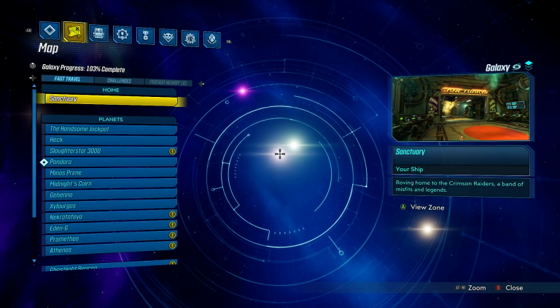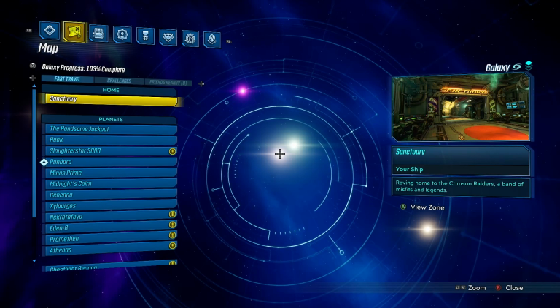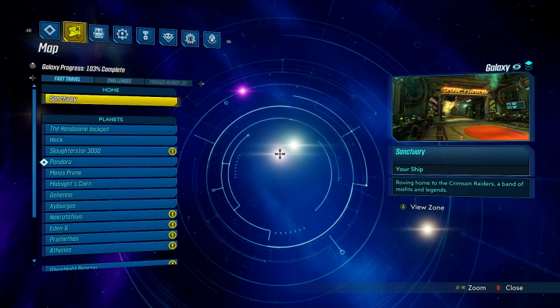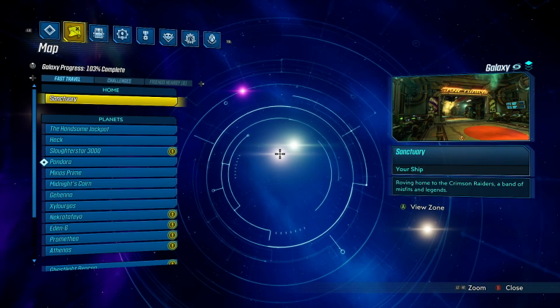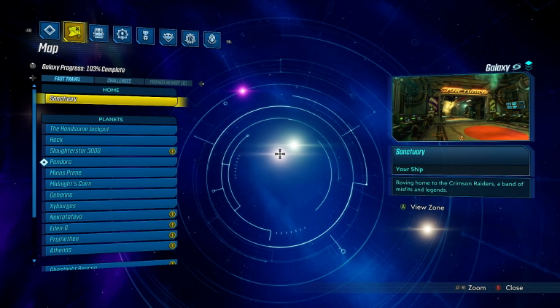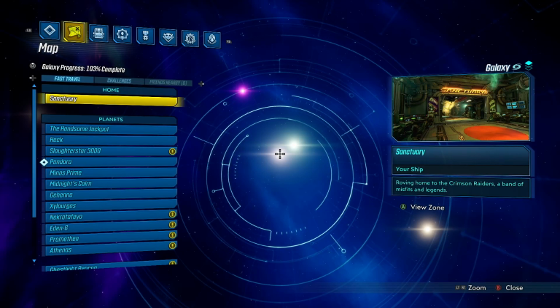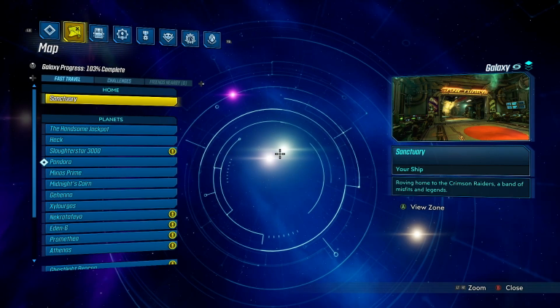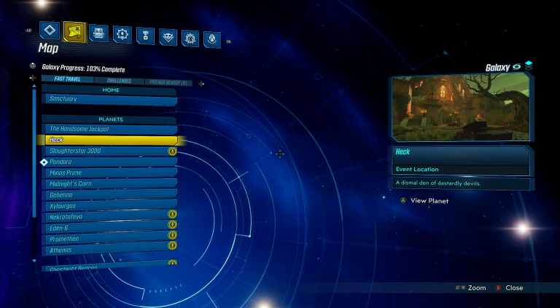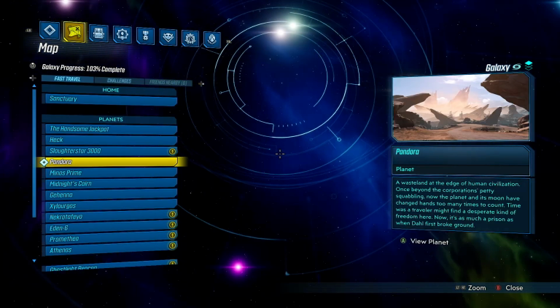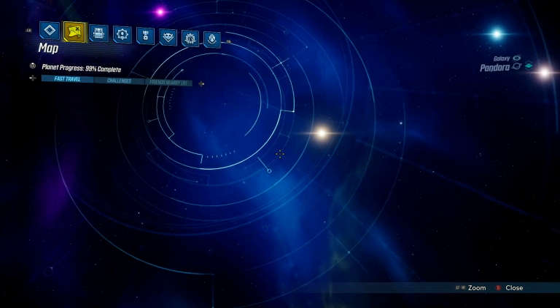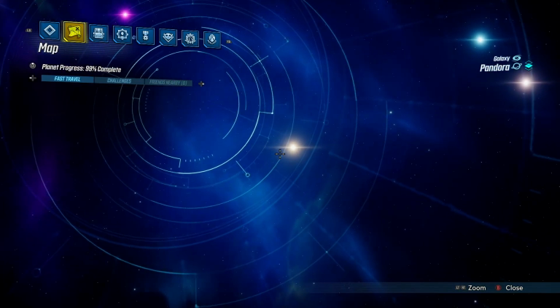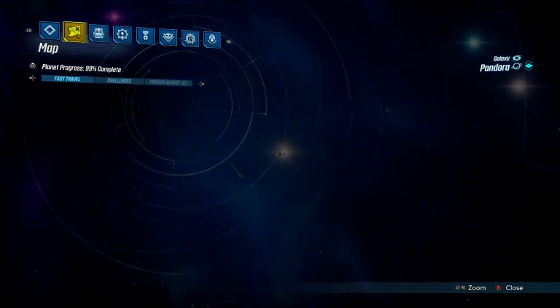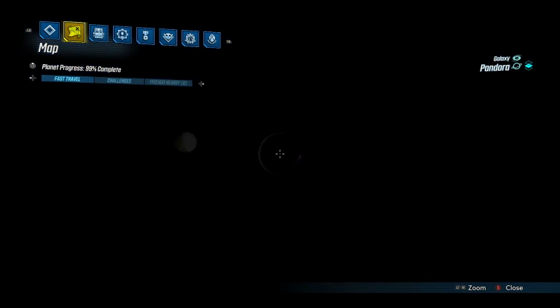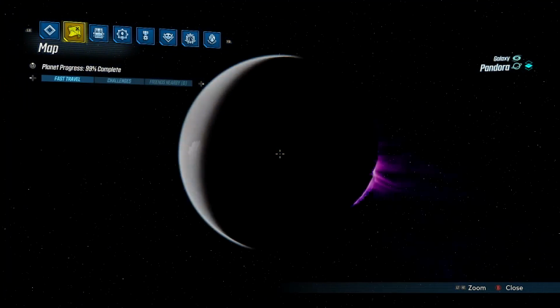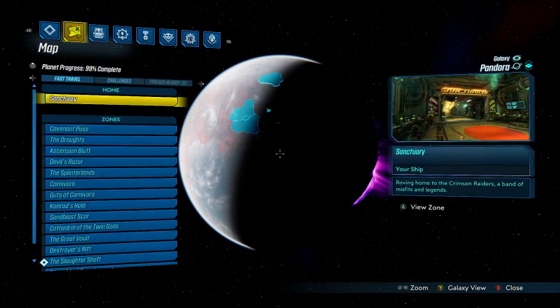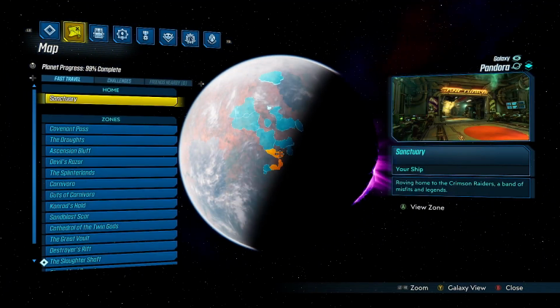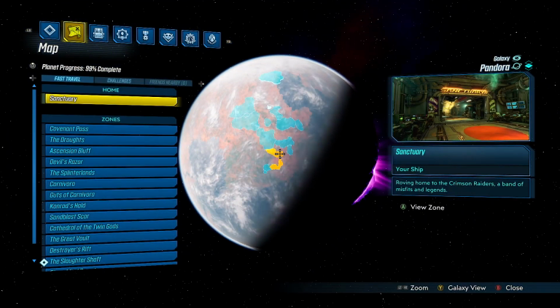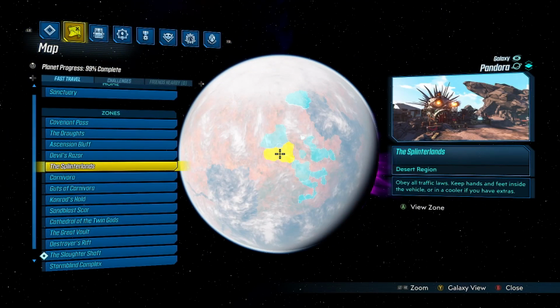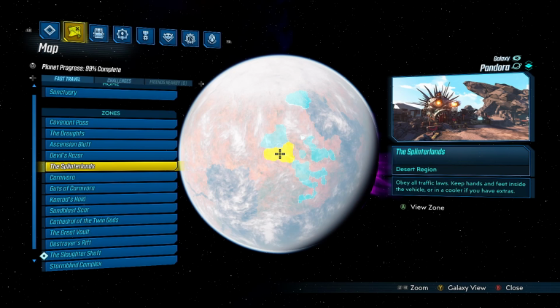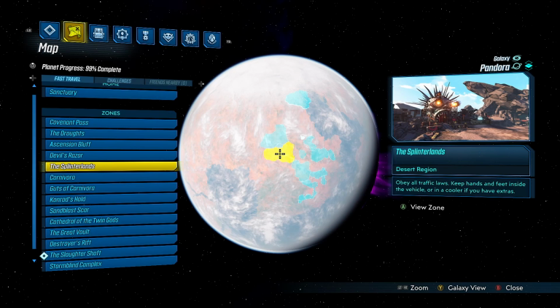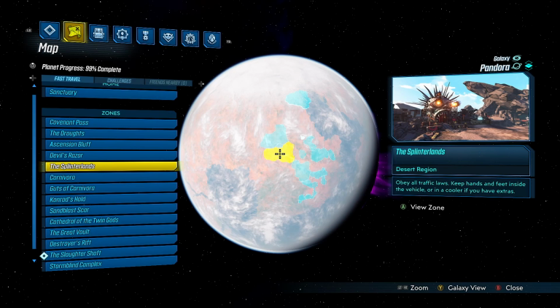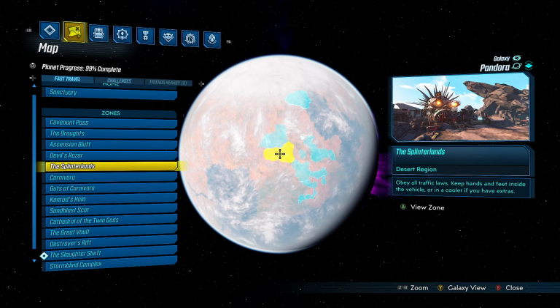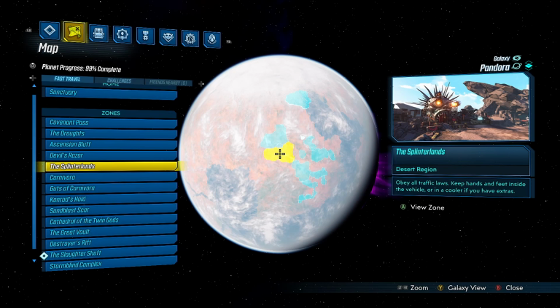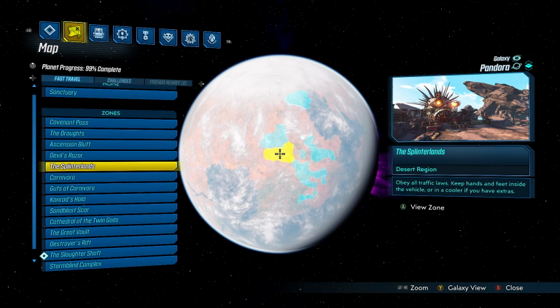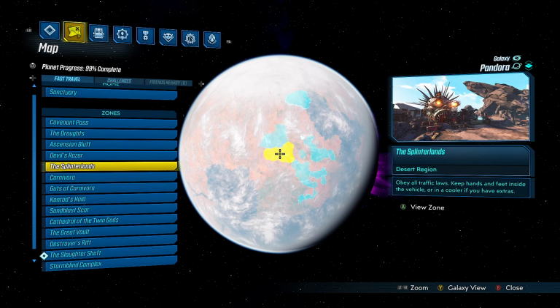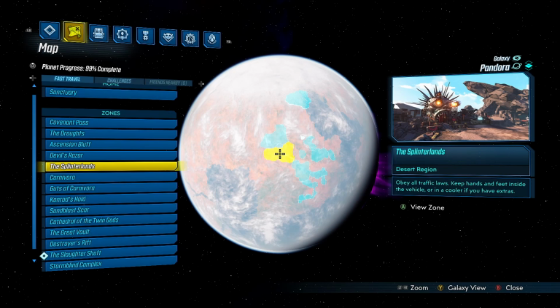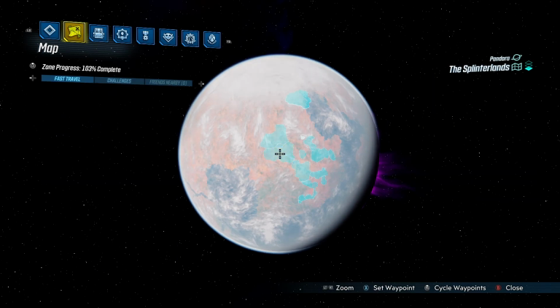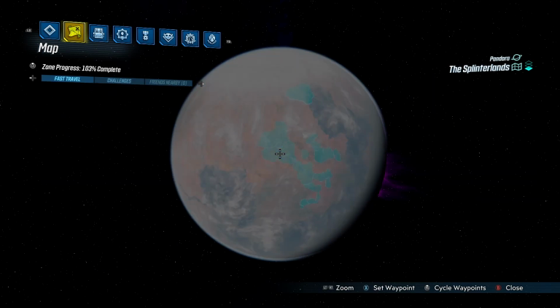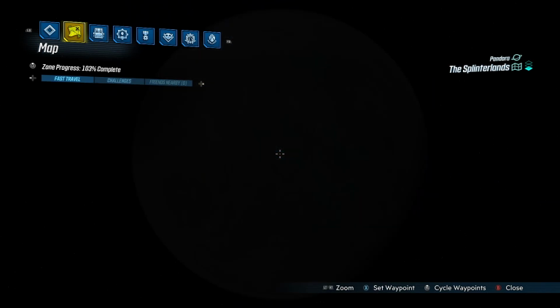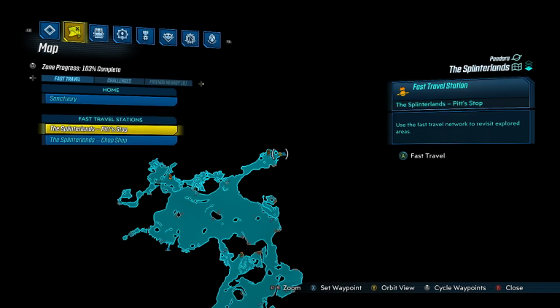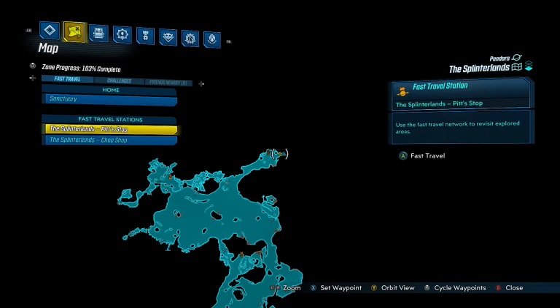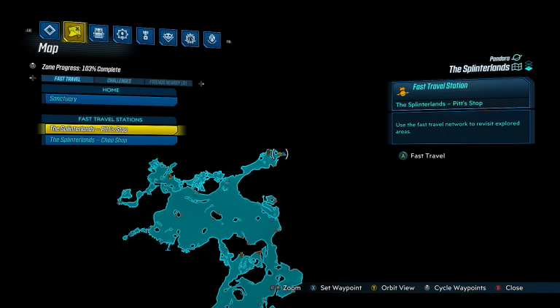First, open up your fast travel and find Pandora. Click on Pandora, then we're going to find the Splinterlands. Click on the Splinterlands and go to this pit stop.